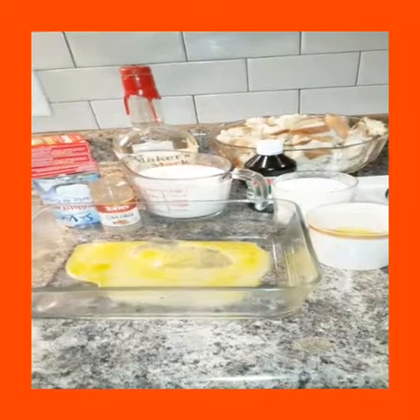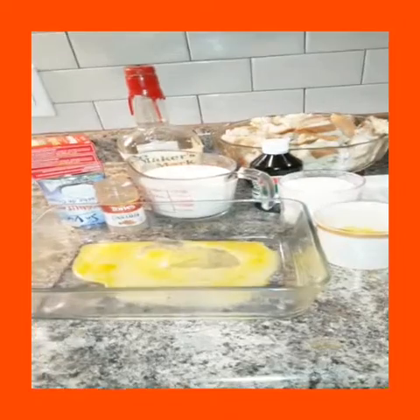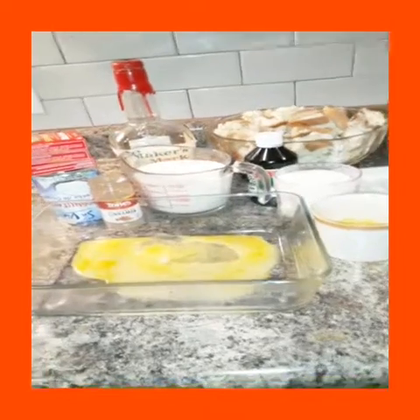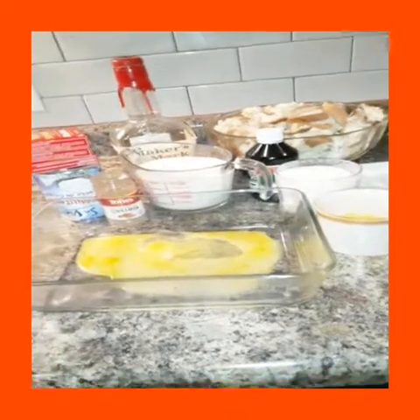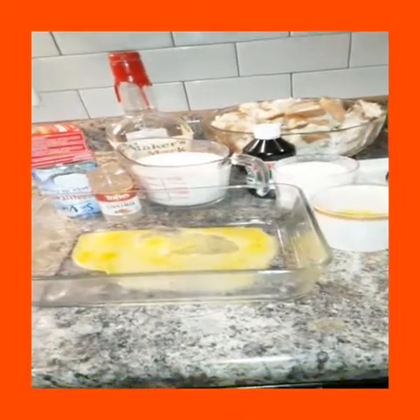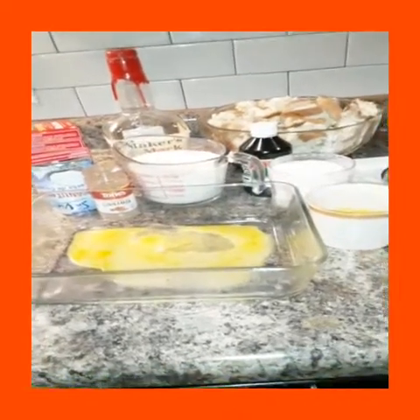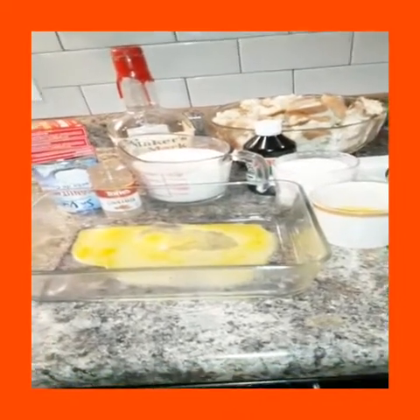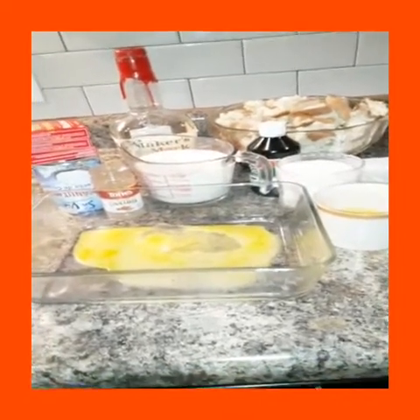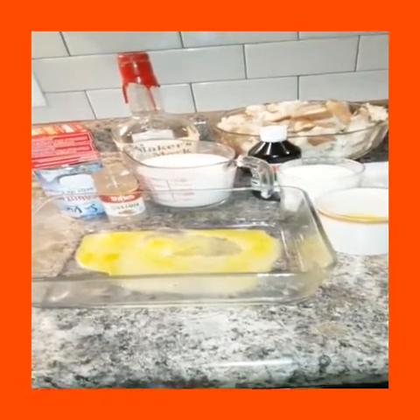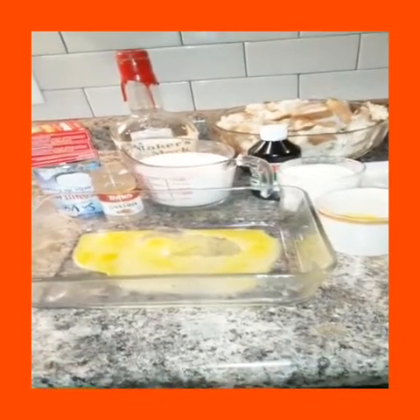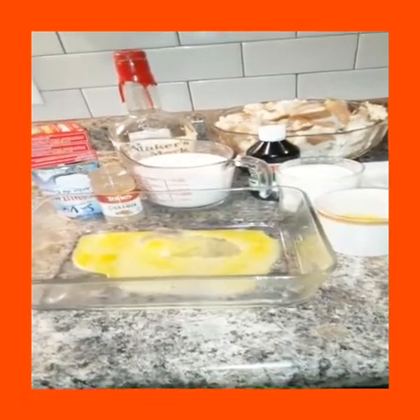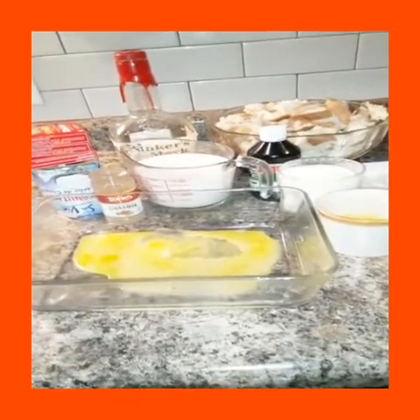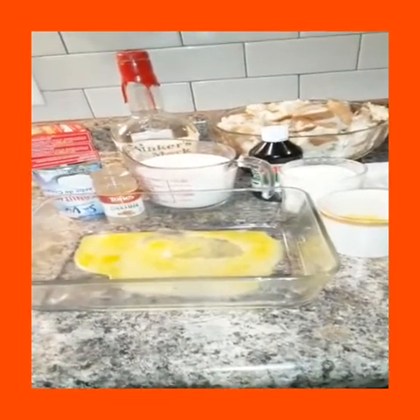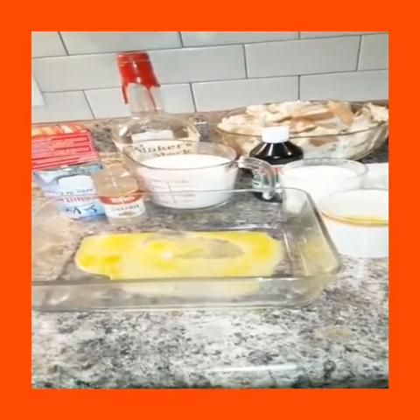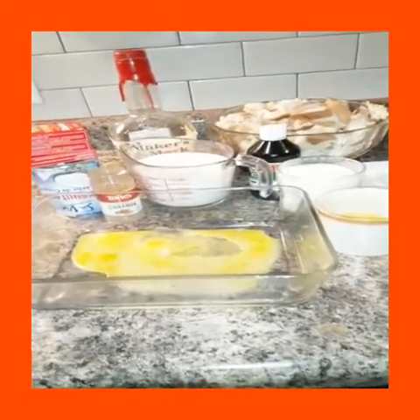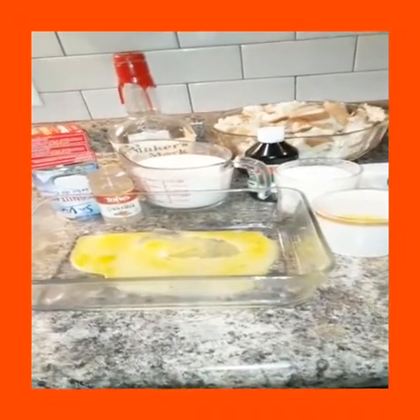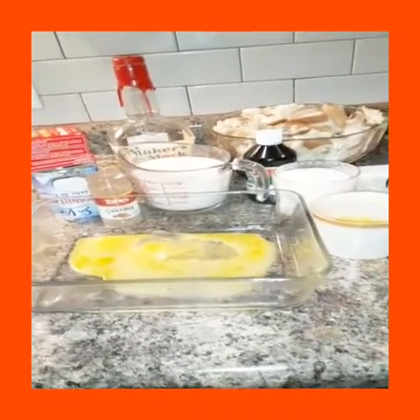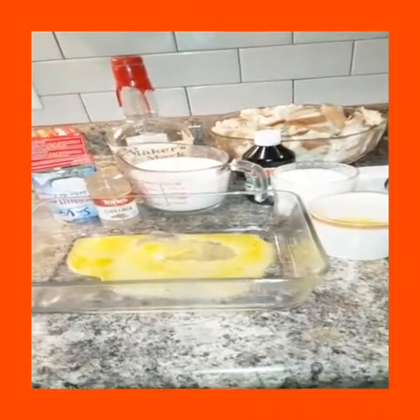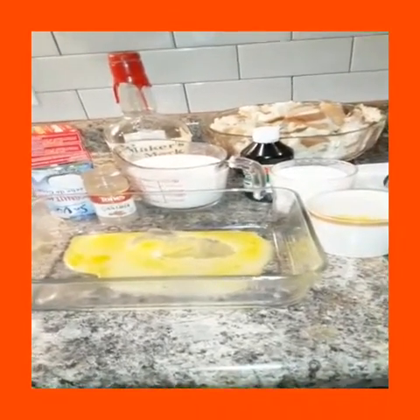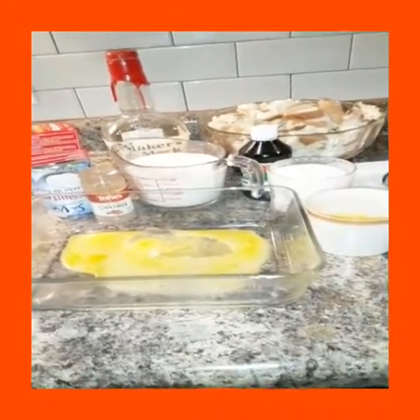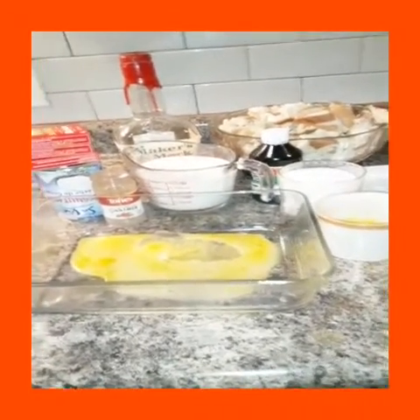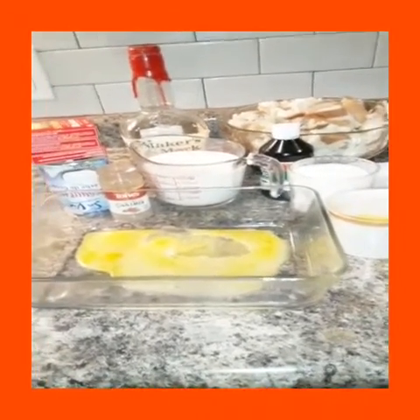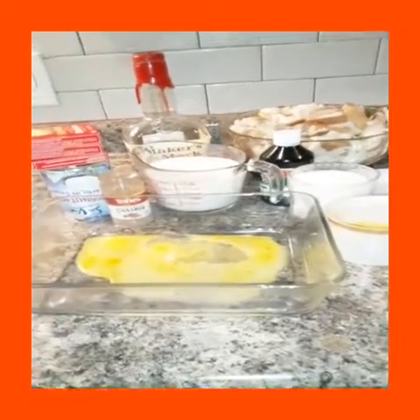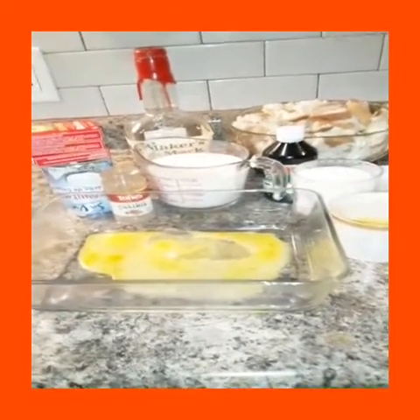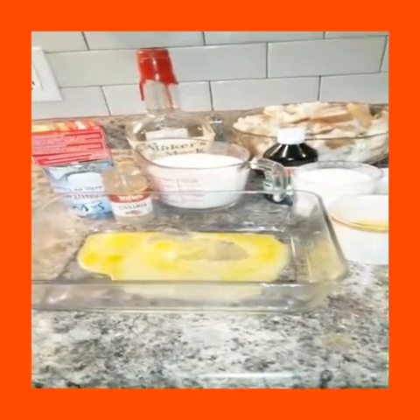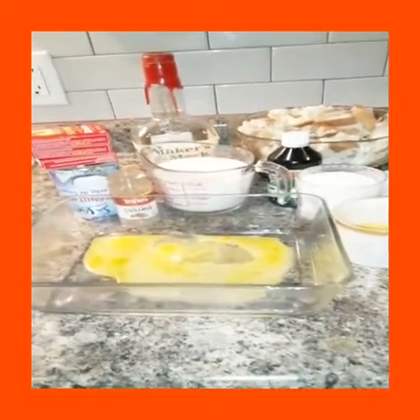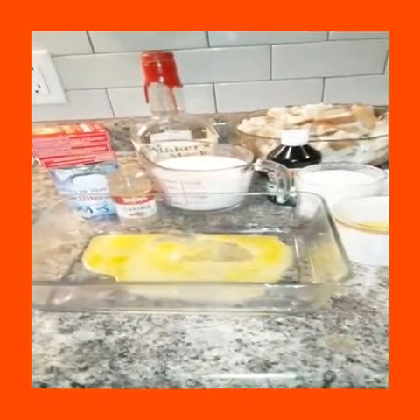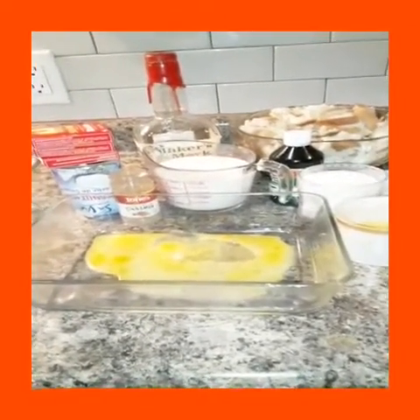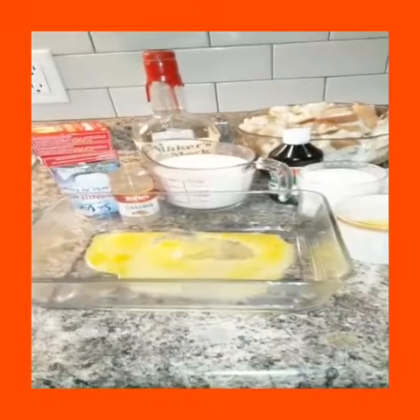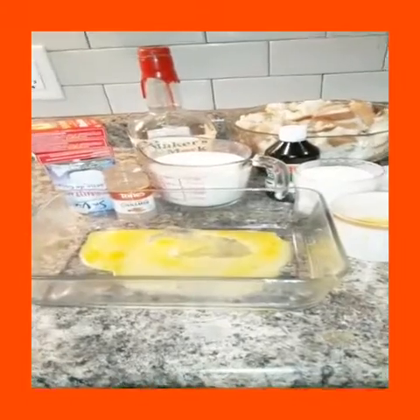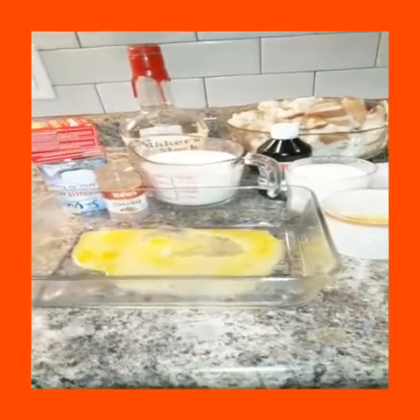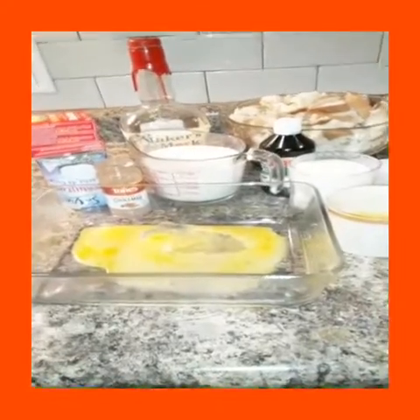Today I'm going to make a bread pudding. So these are all the ingredients that I will need.